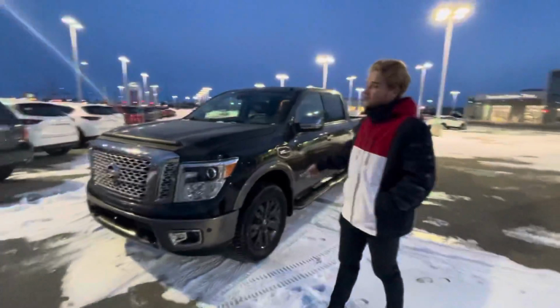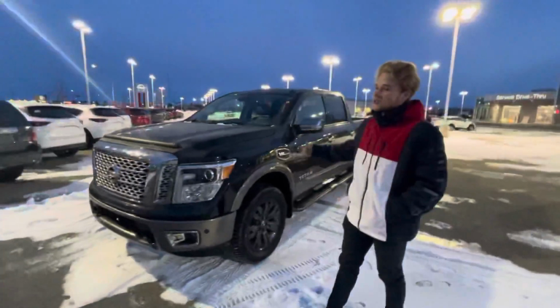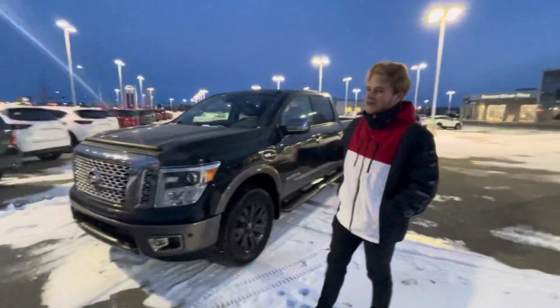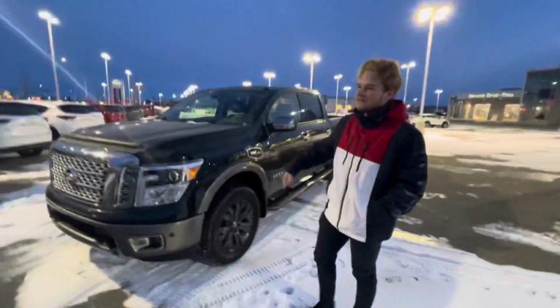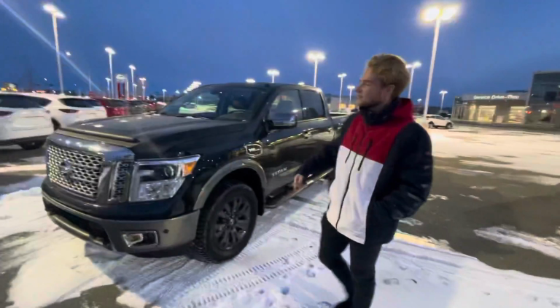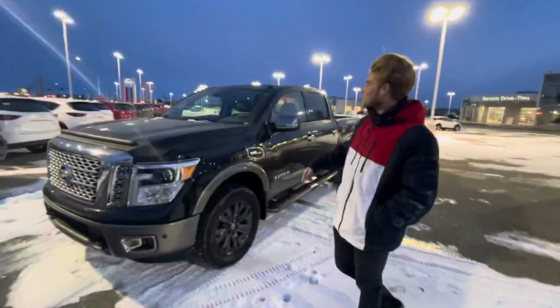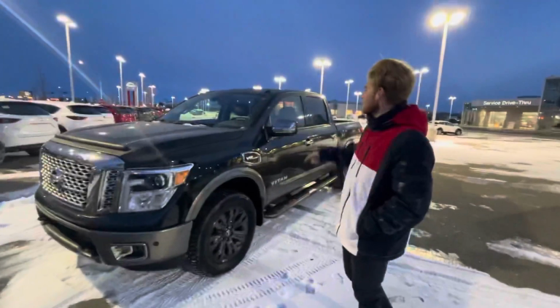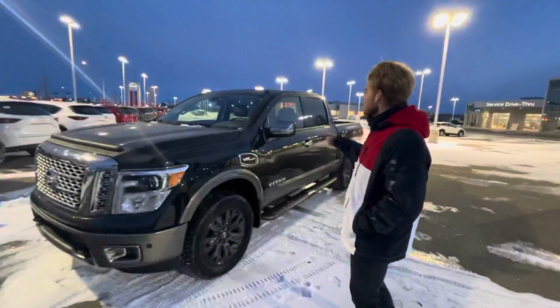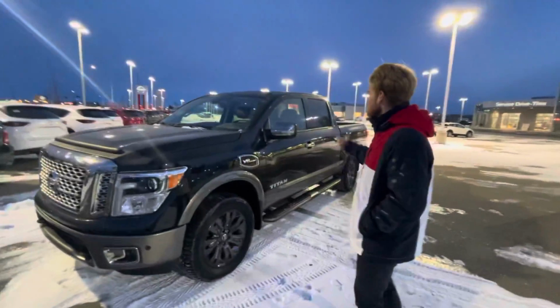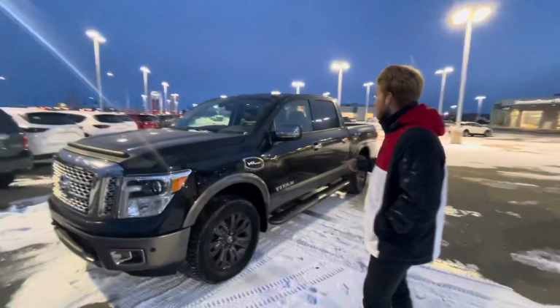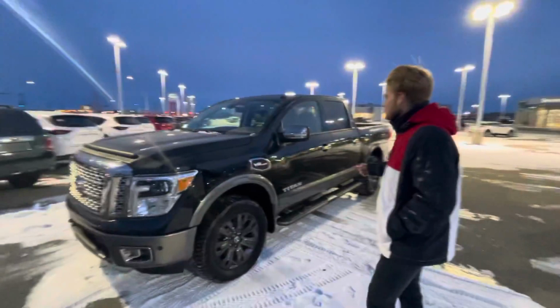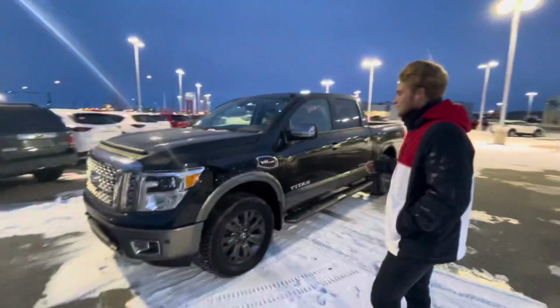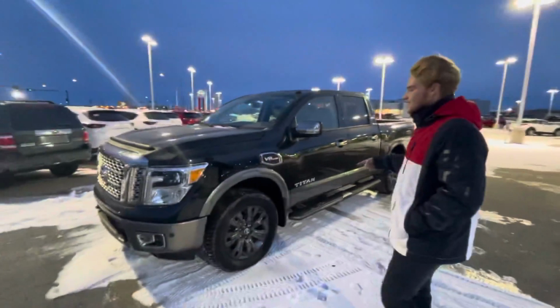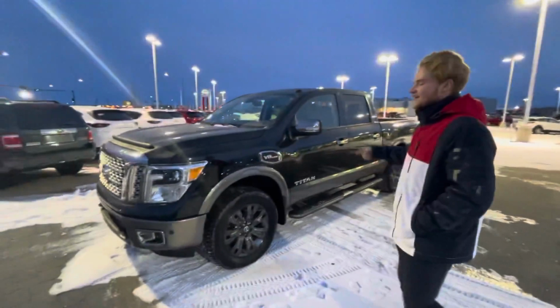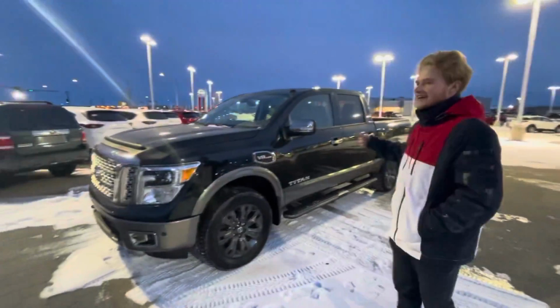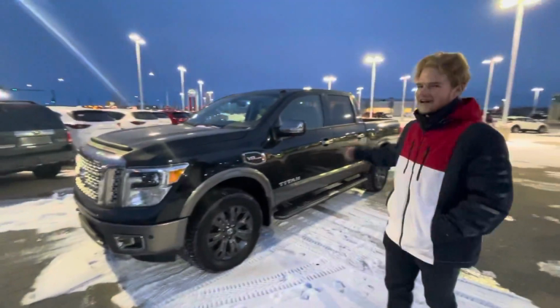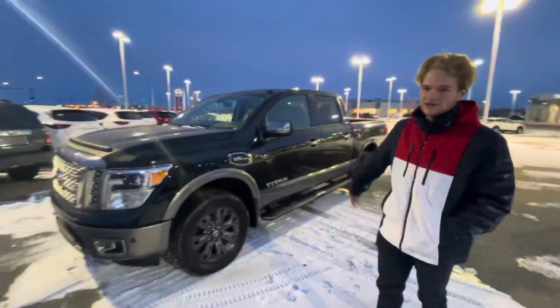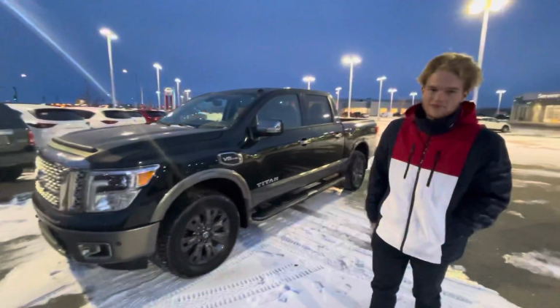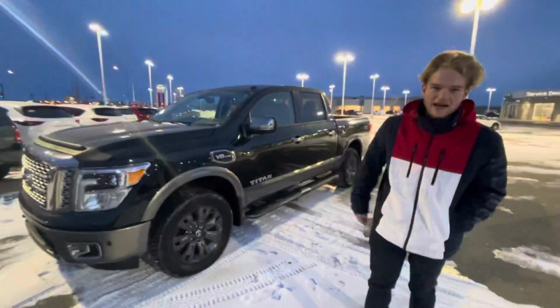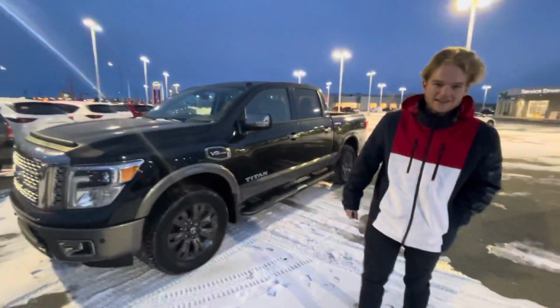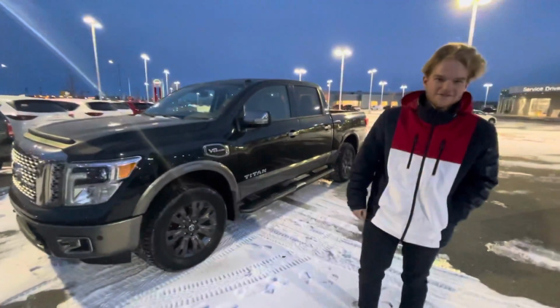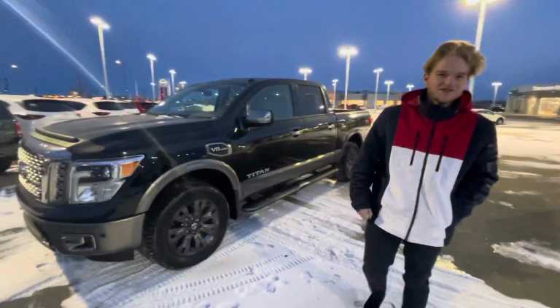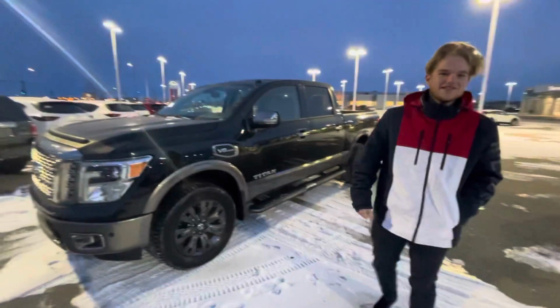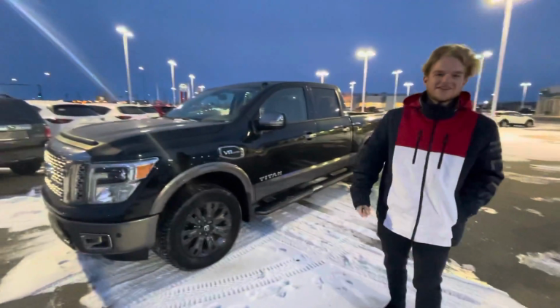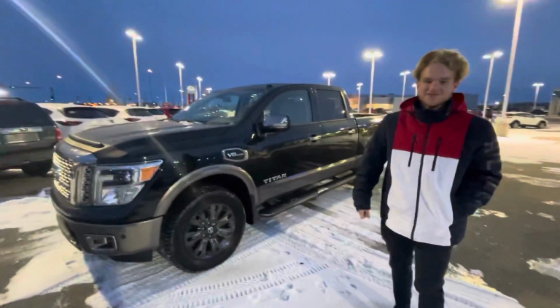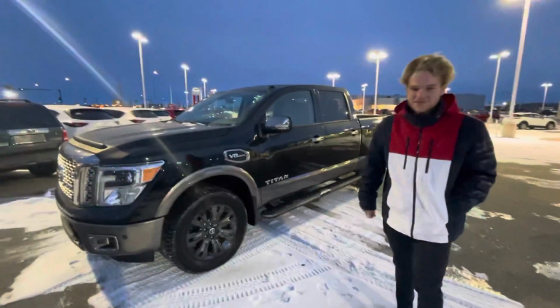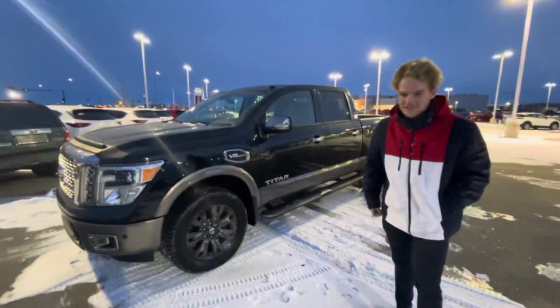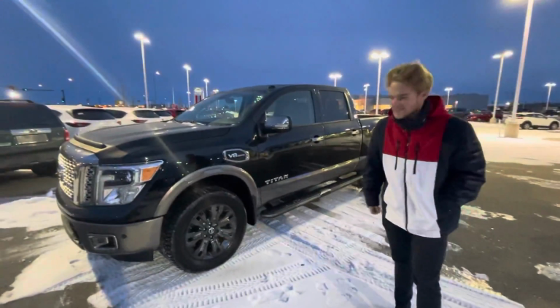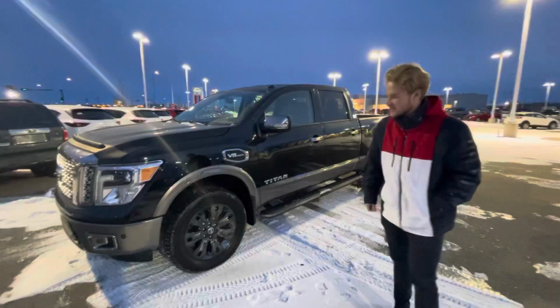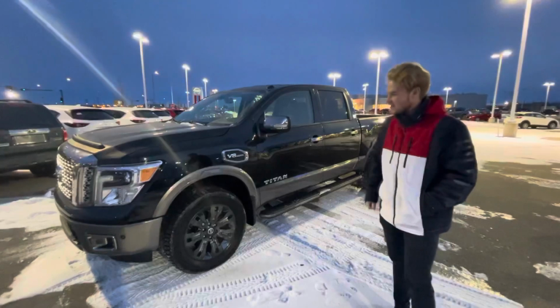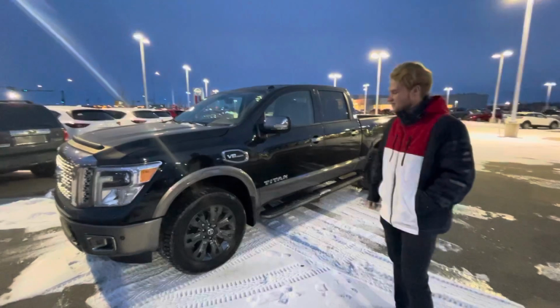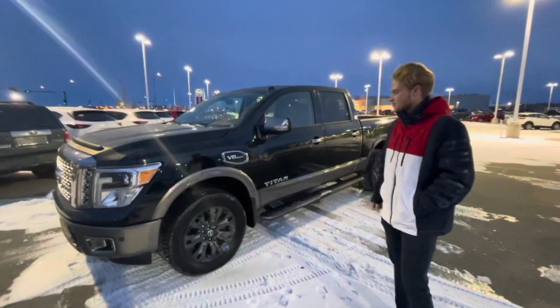There's also a camera at the front, two cameras on the side, and a camera at the back — that is for your Nissan 360 Safety Shield.